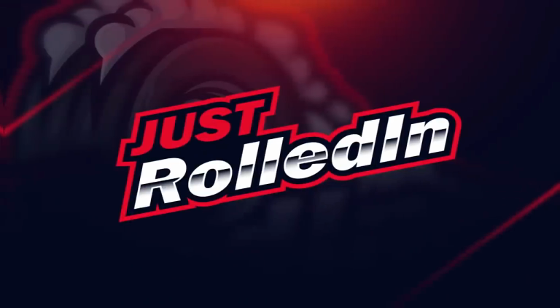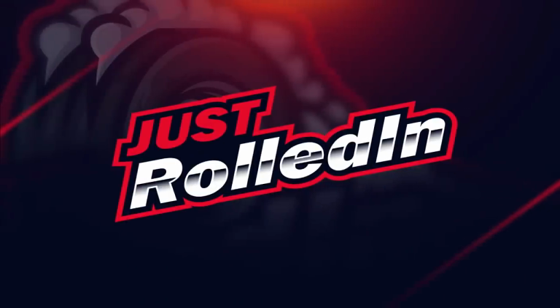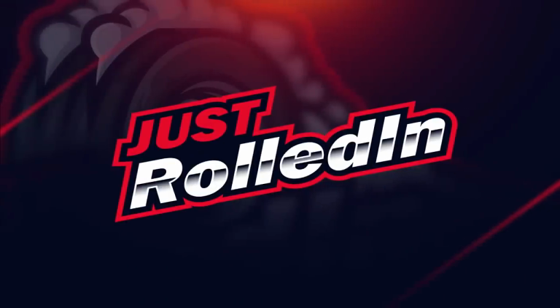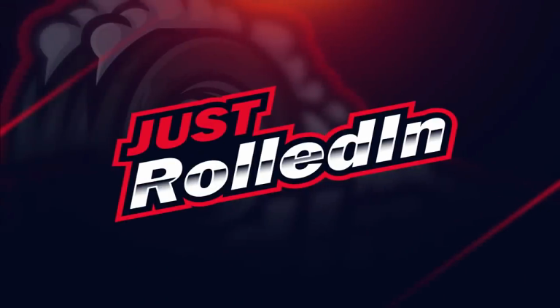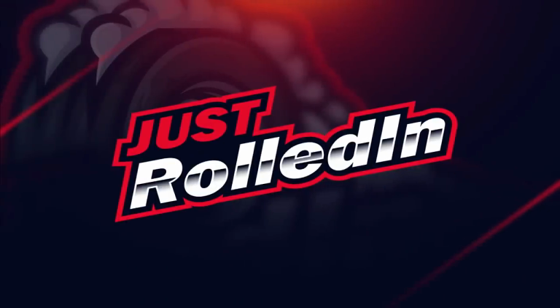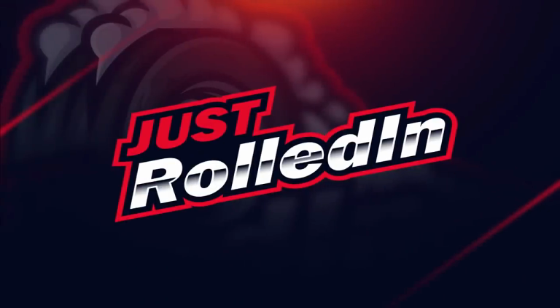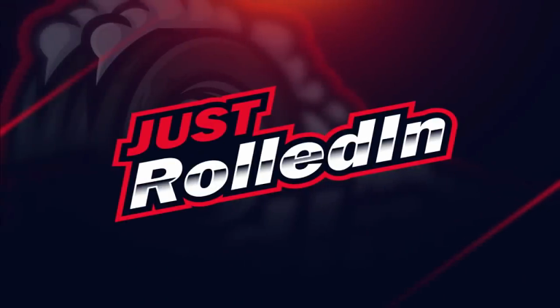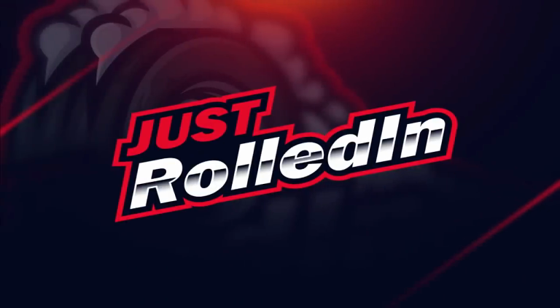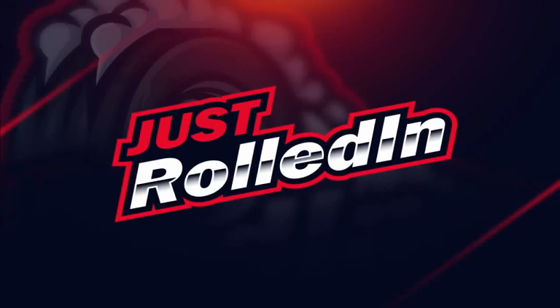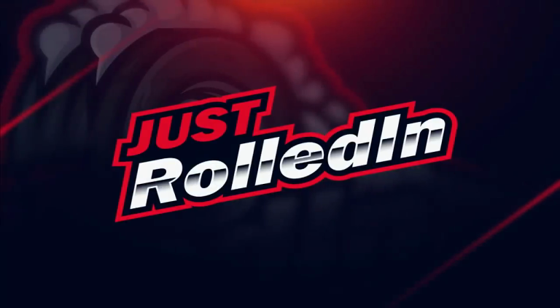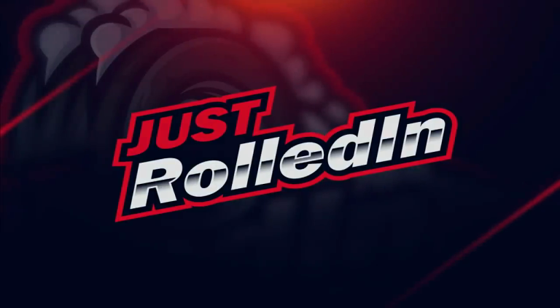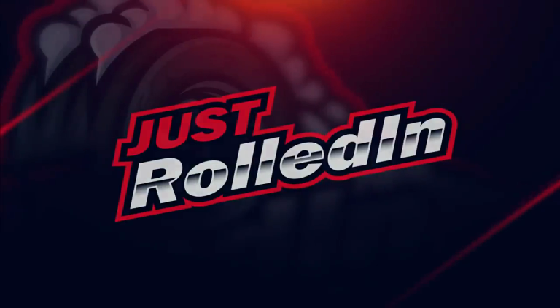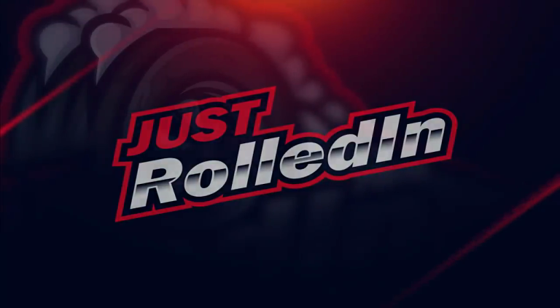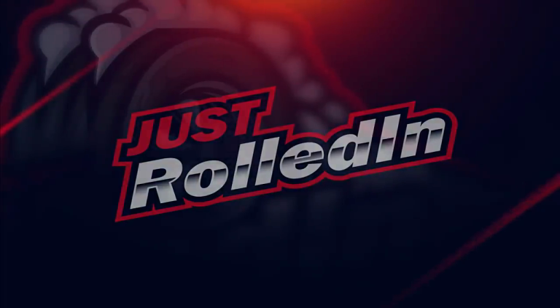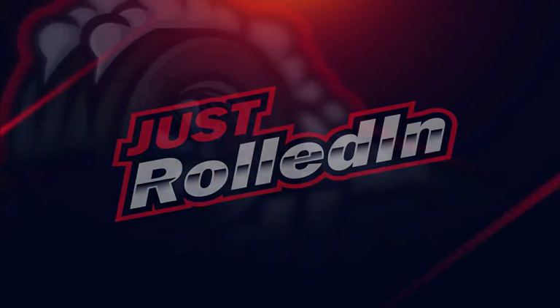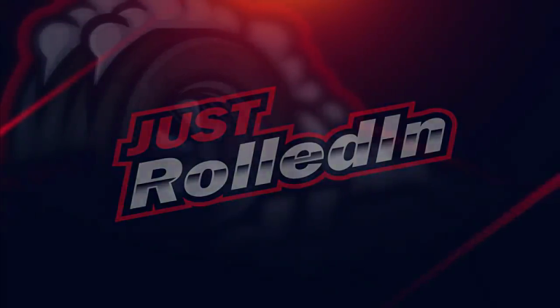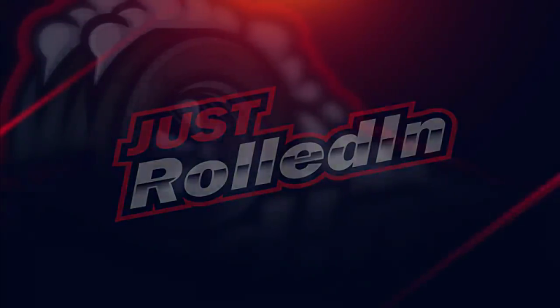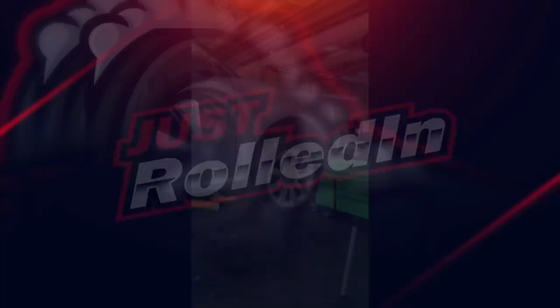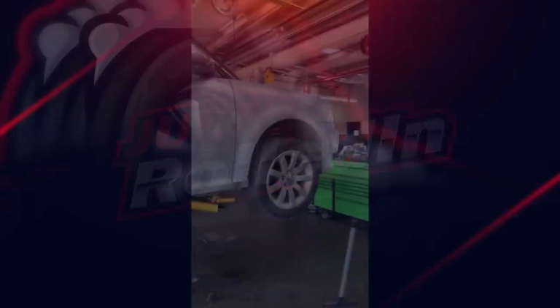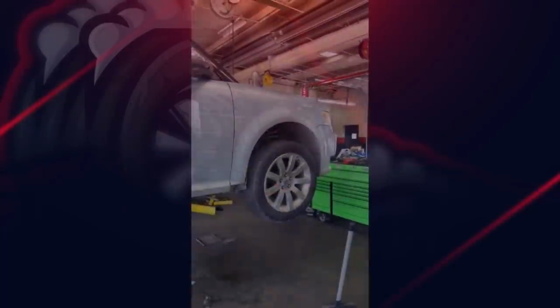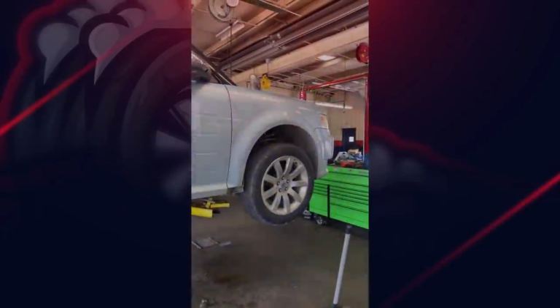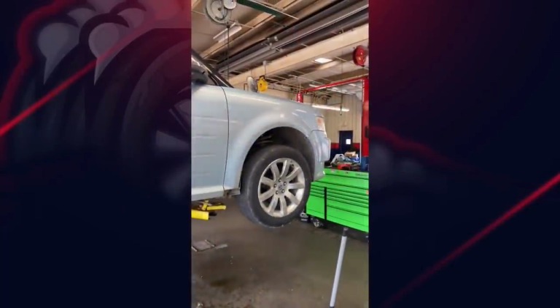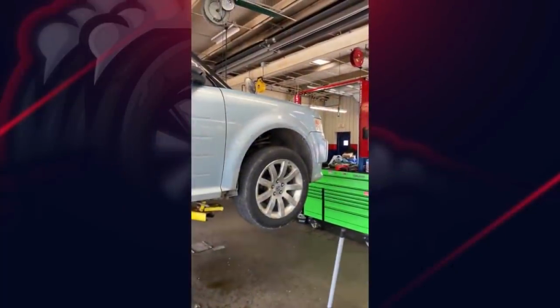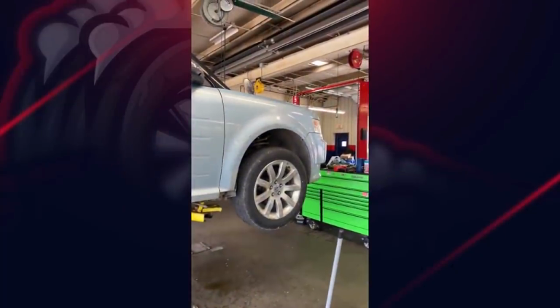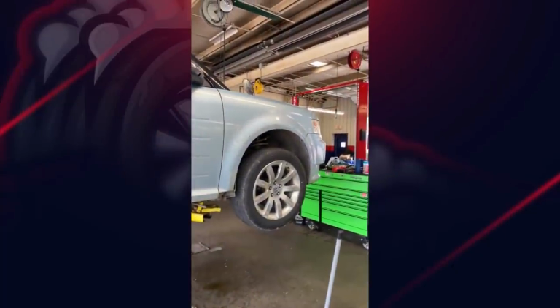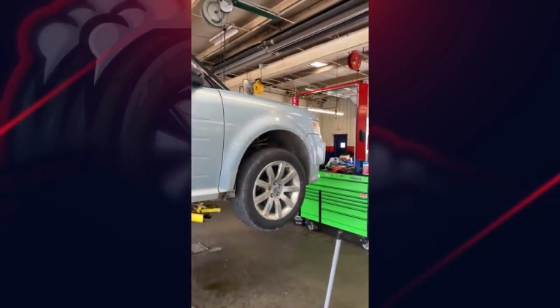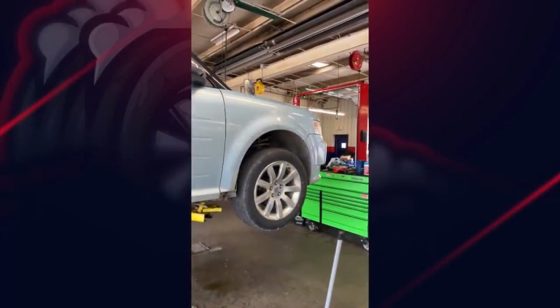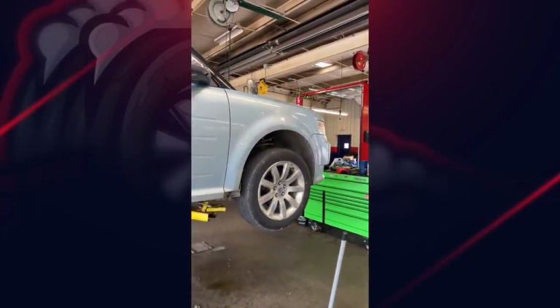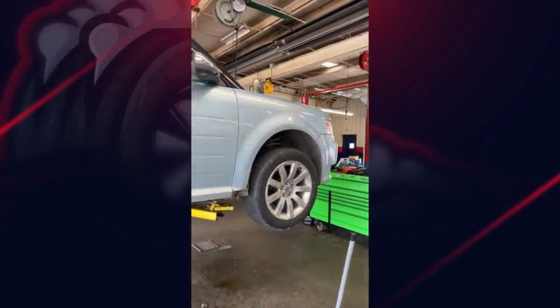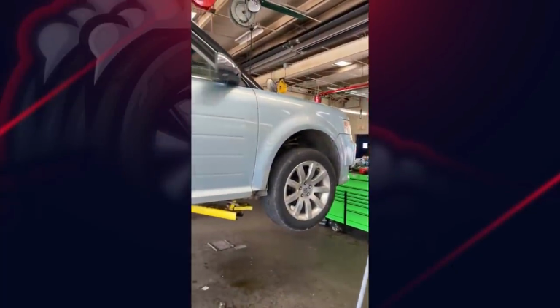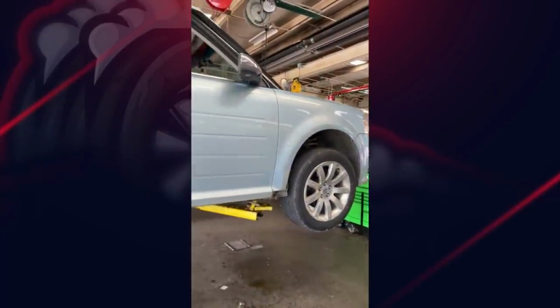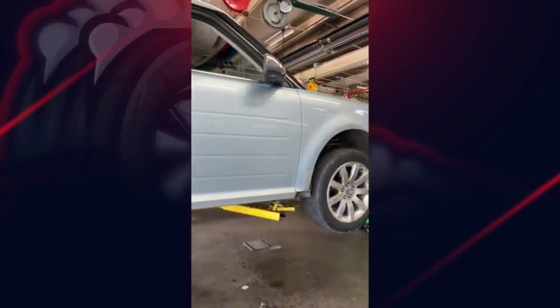Hey guys, welcome to a new episode of Just Rolled In. Customer says their car drives weird and they want it checked out.